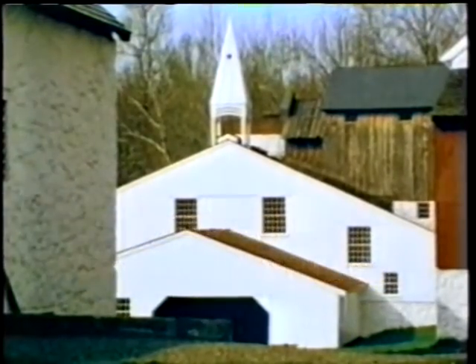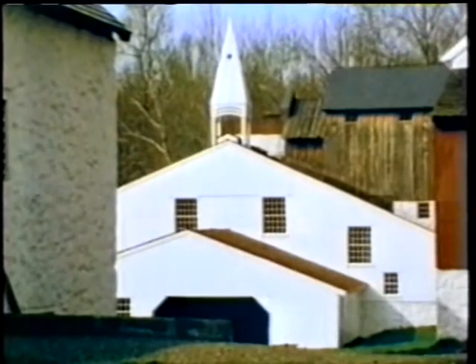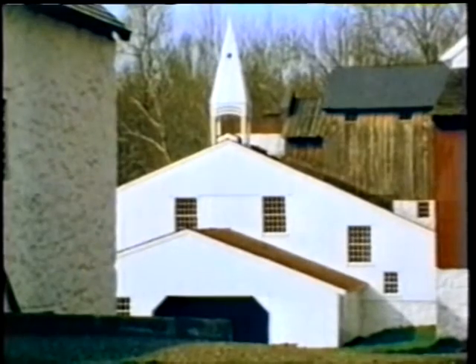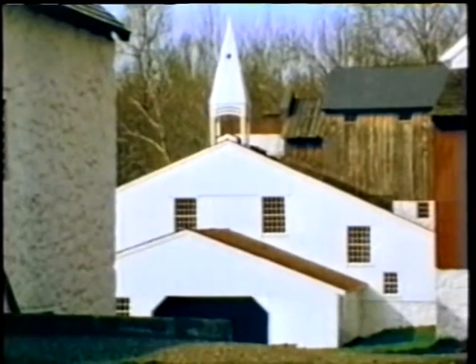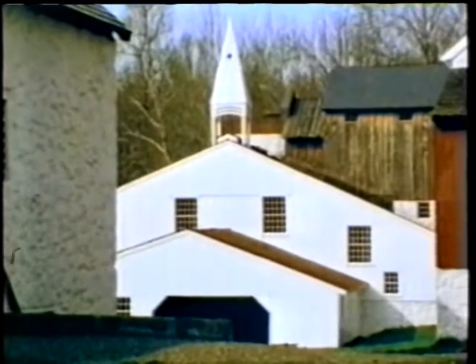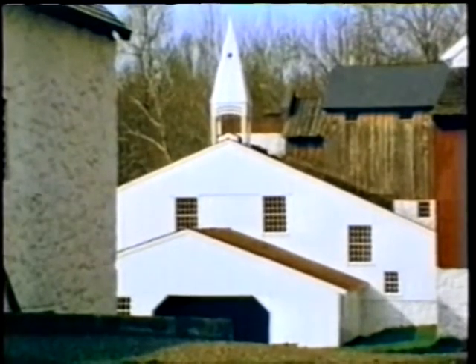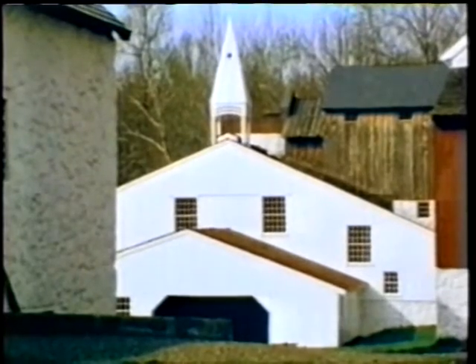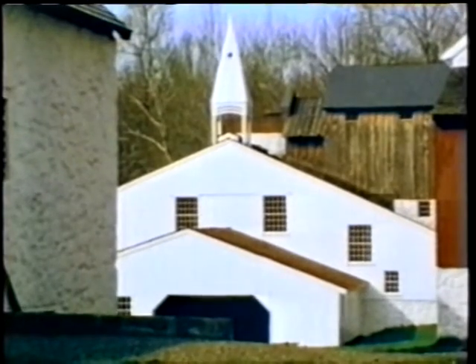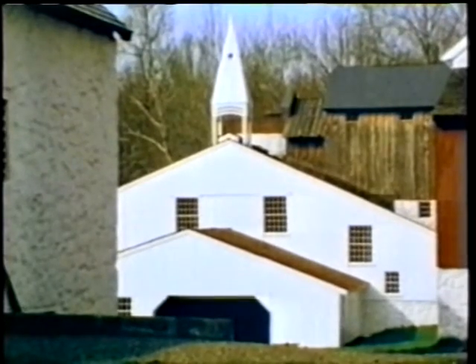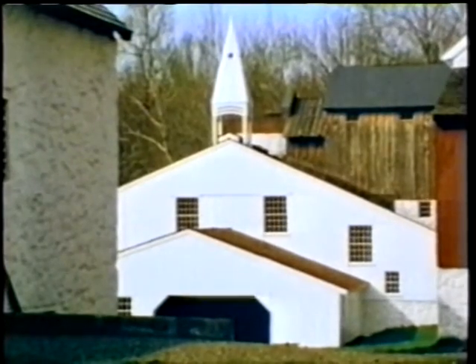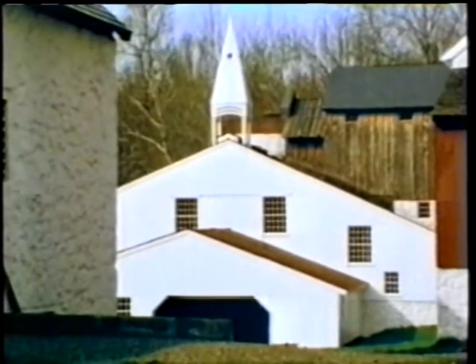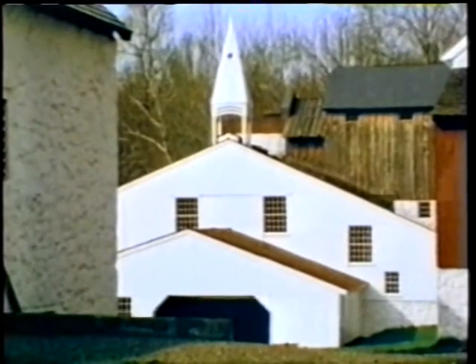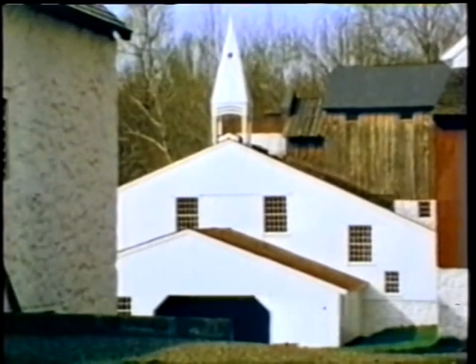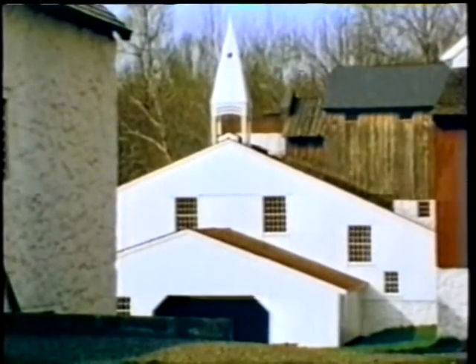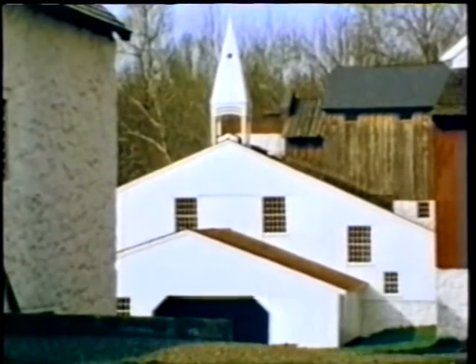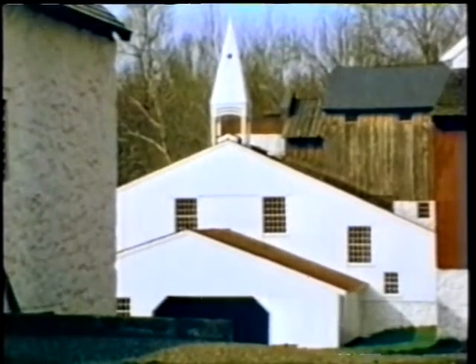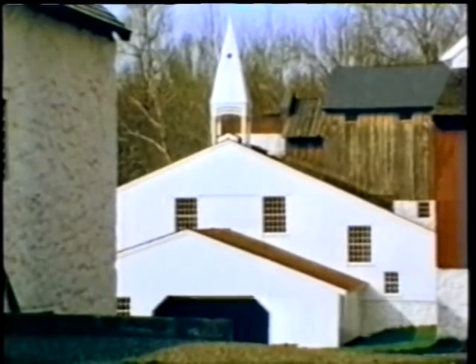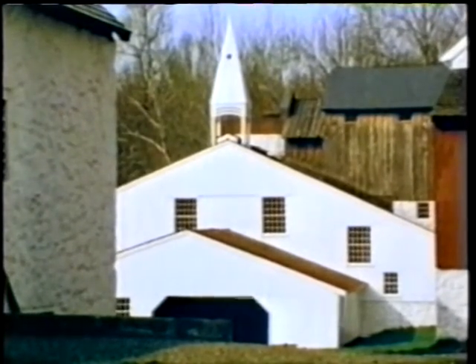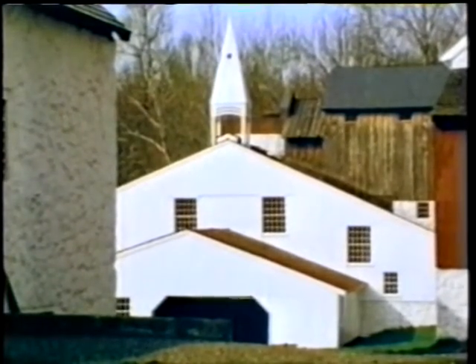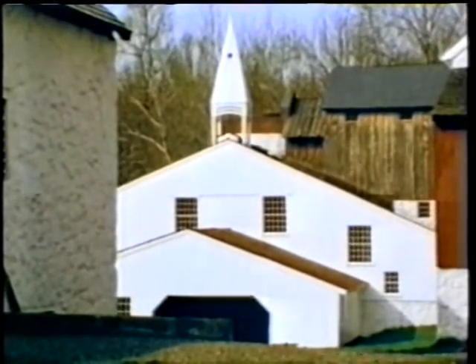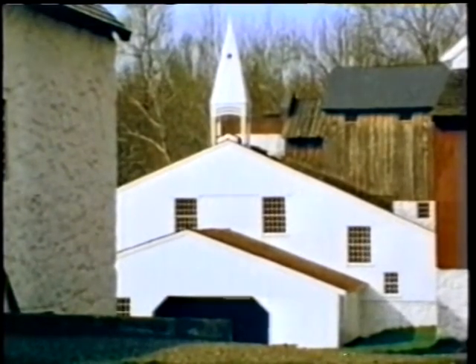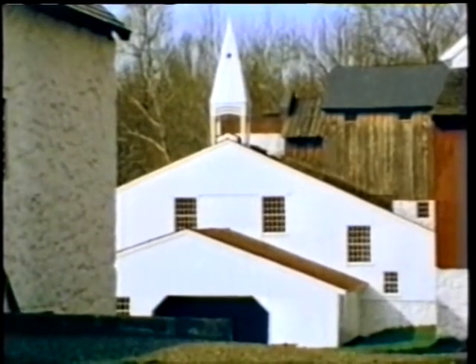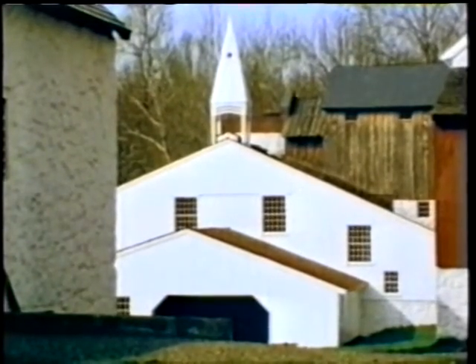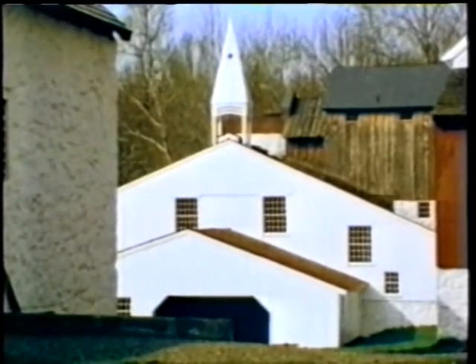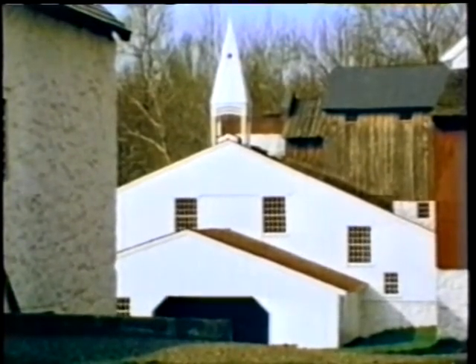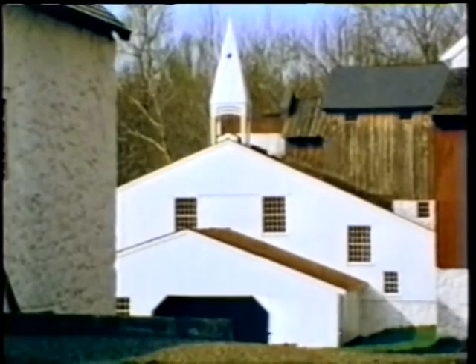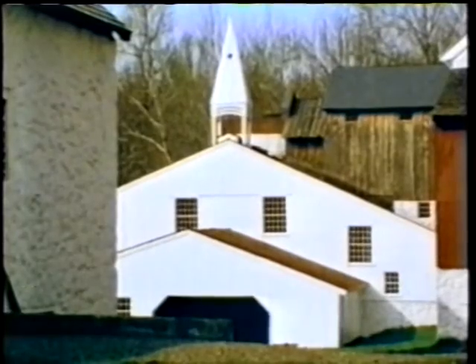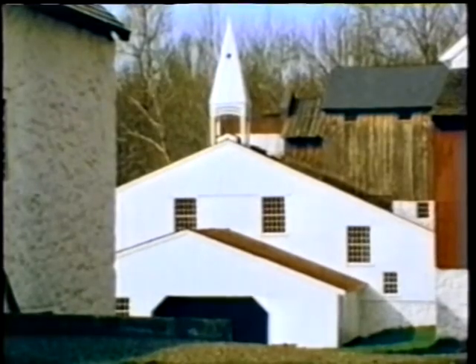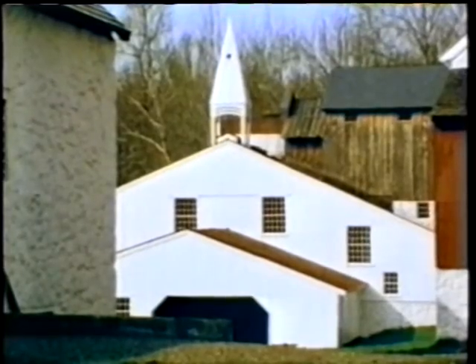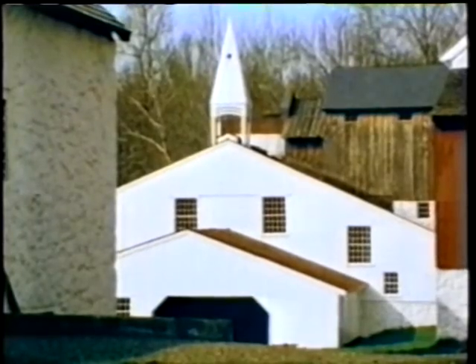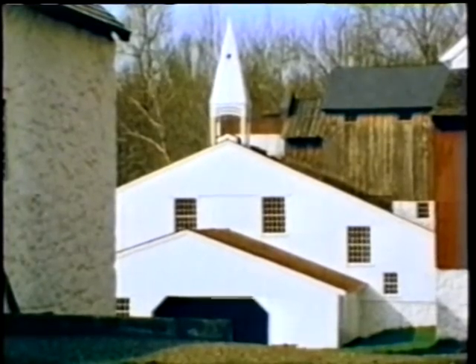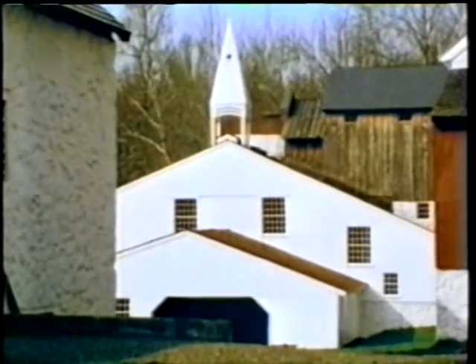The Hopewell furnace, which operated nearly year-round, produced molten iron for casting in its hot charcoal fires.